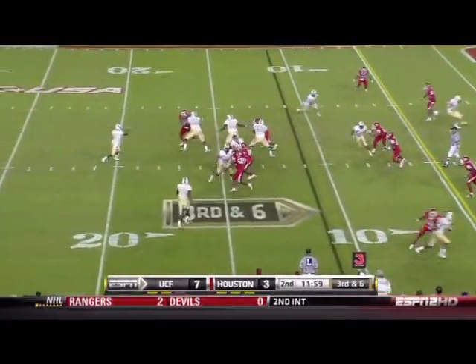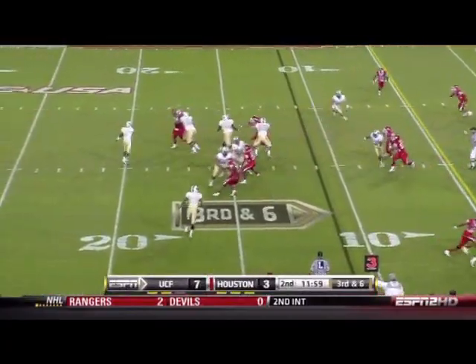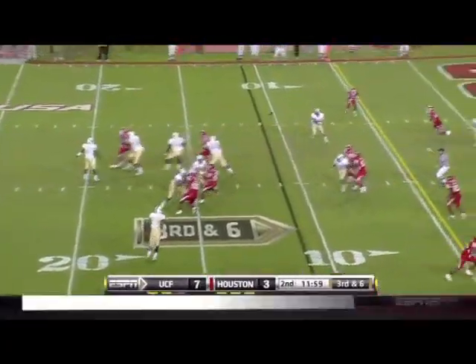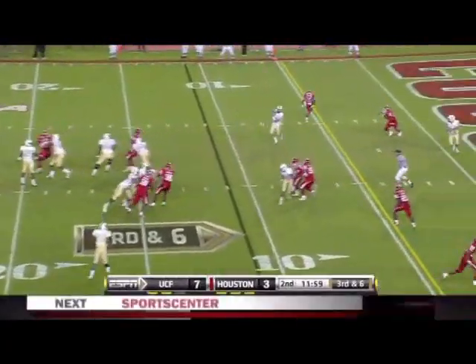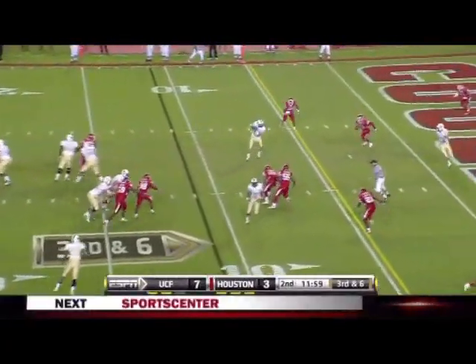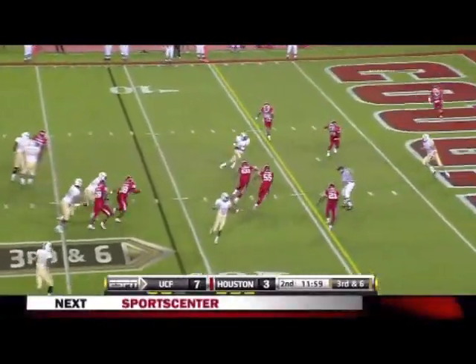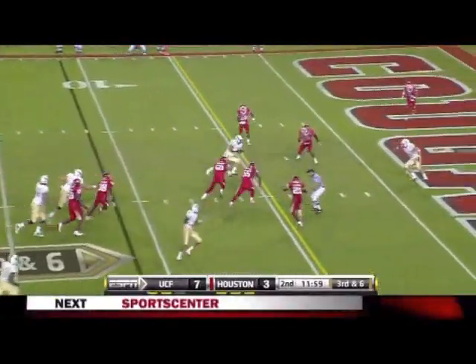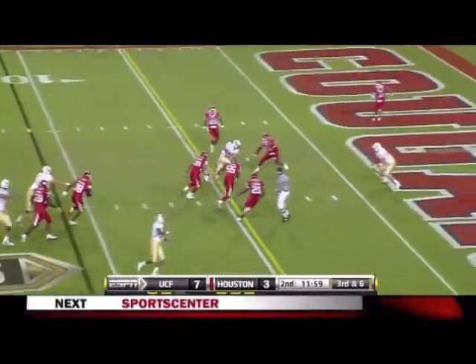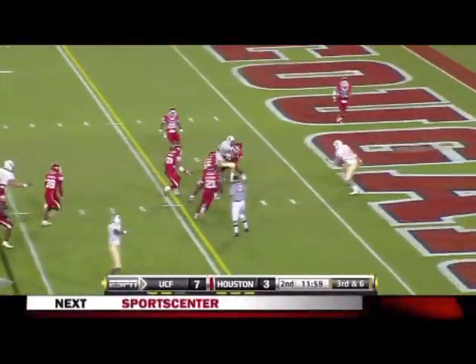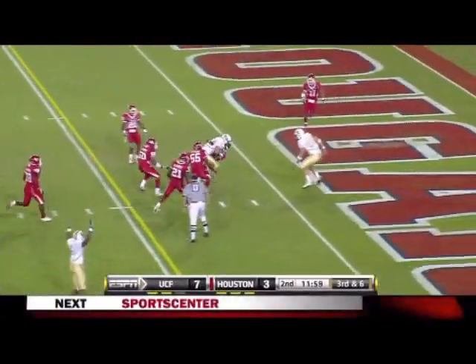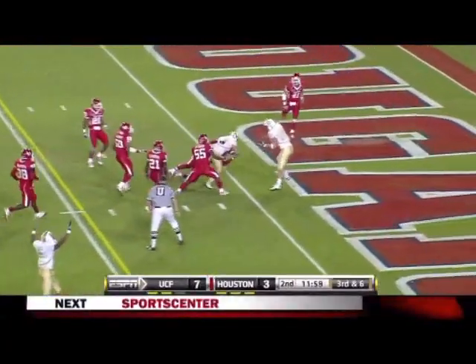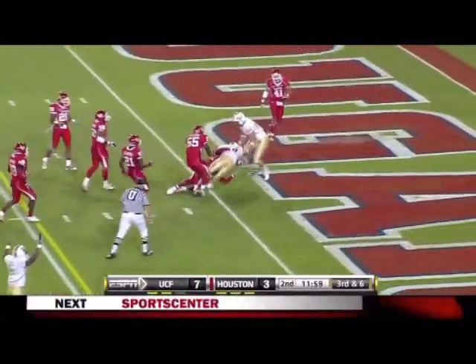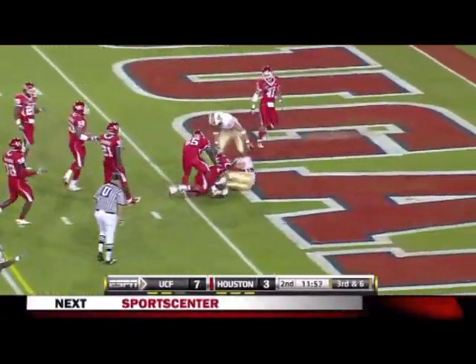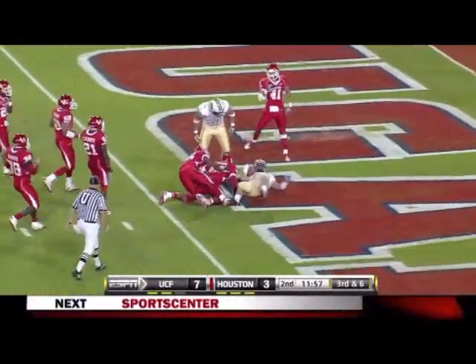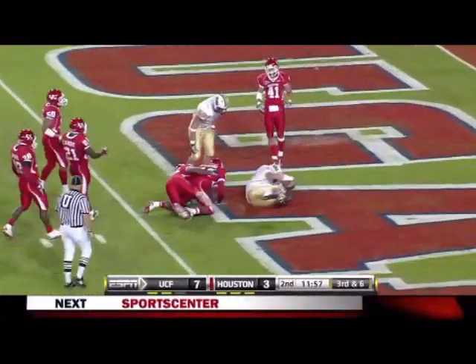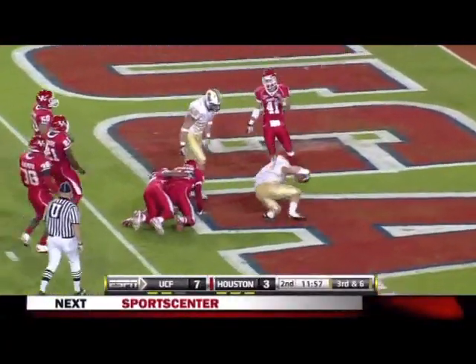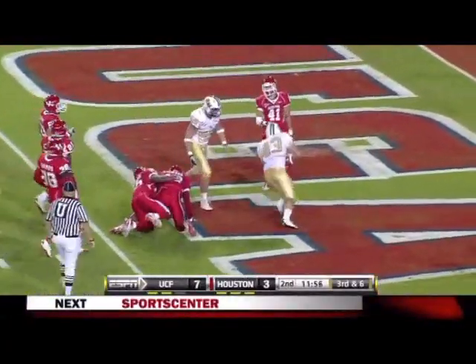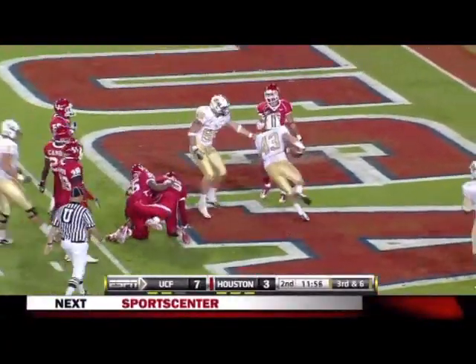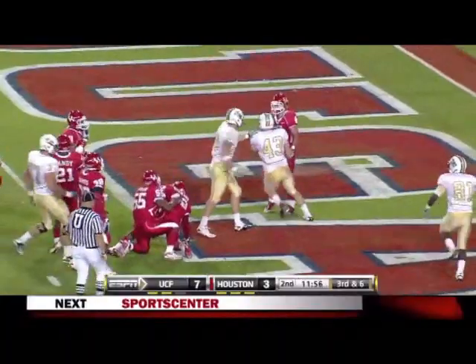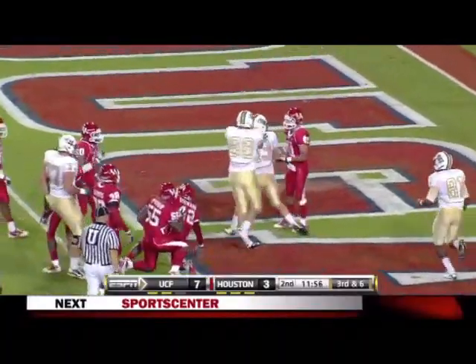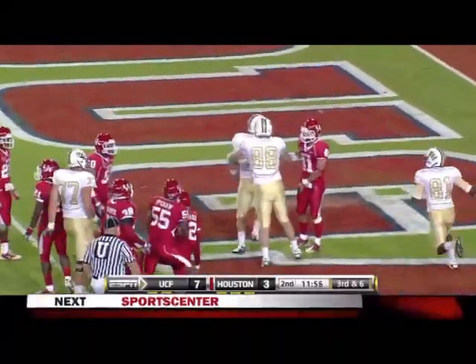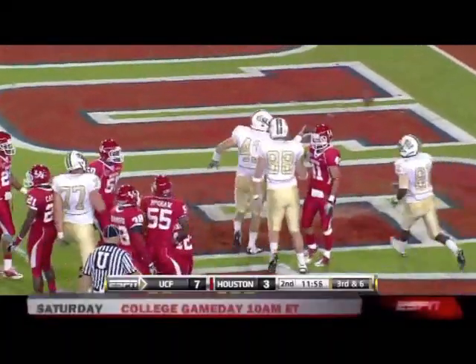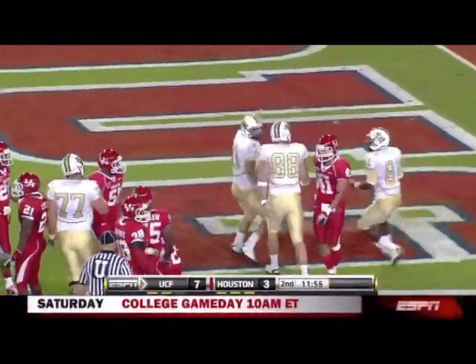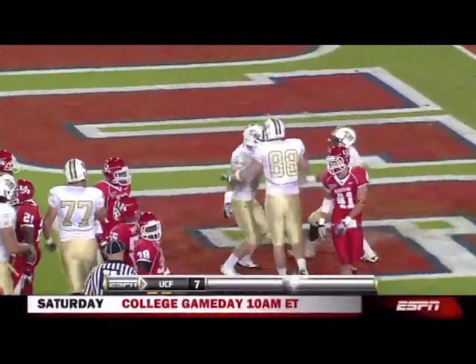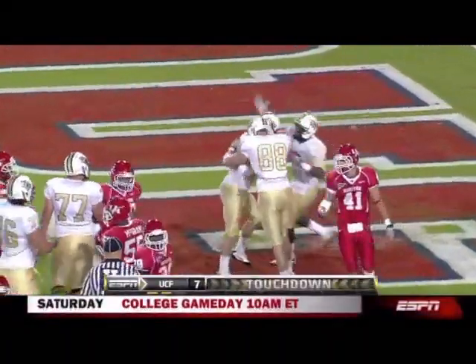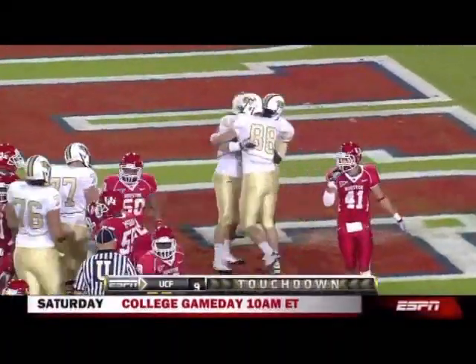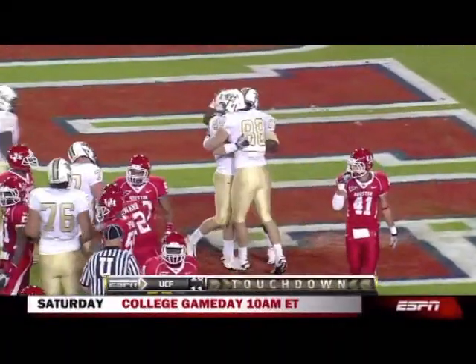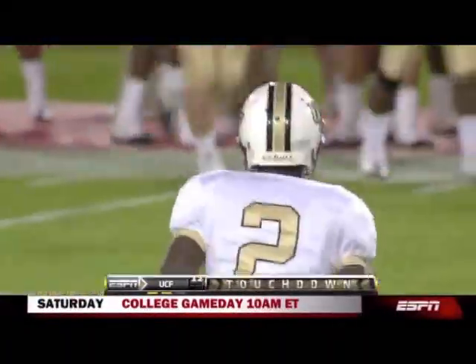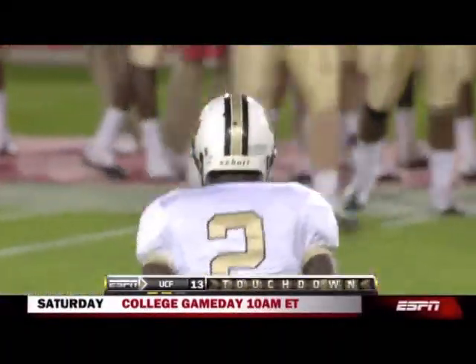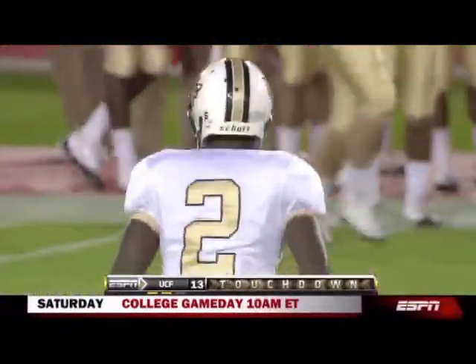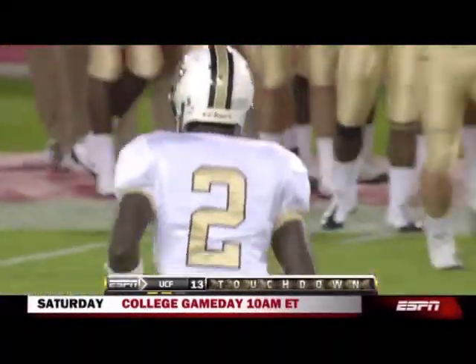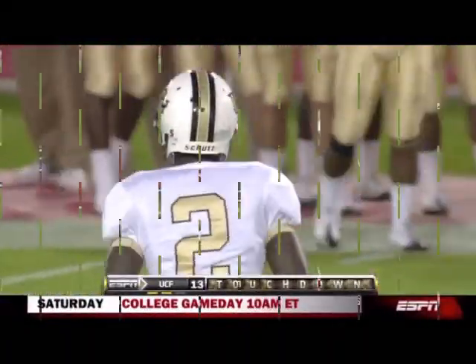They're going for it on third and six, and into the end zone. Touchdown, UCF. That is the halfback, Ricky Kane.